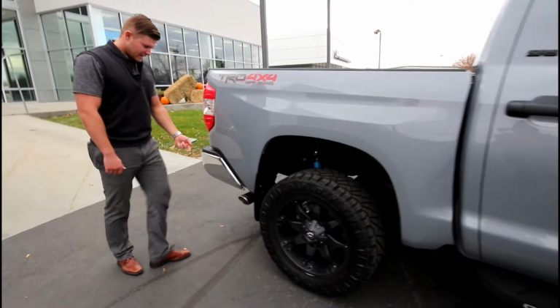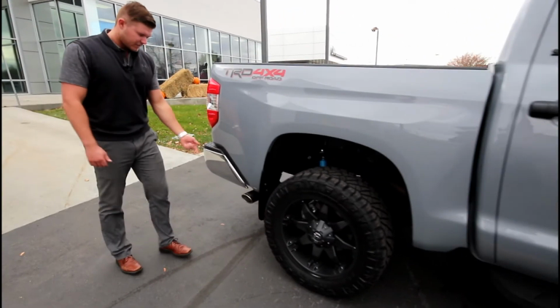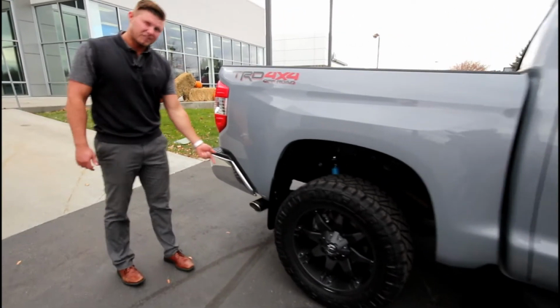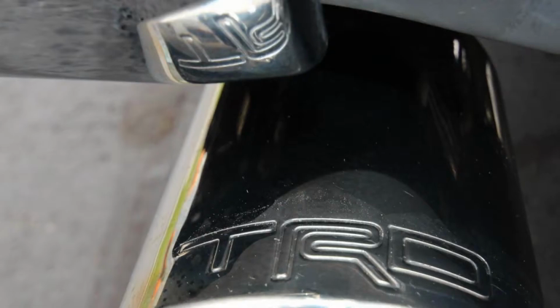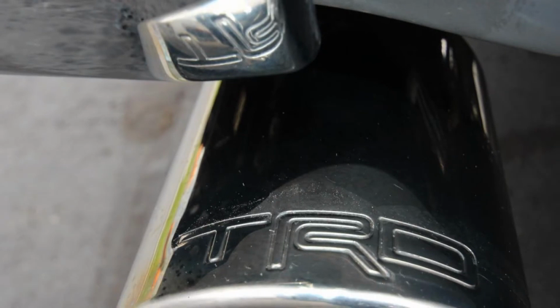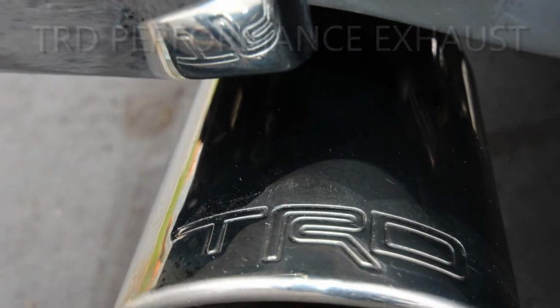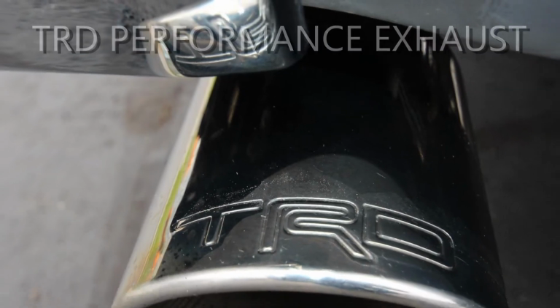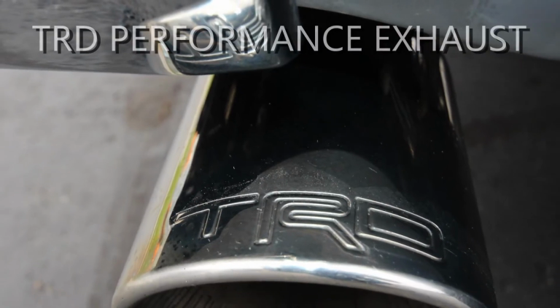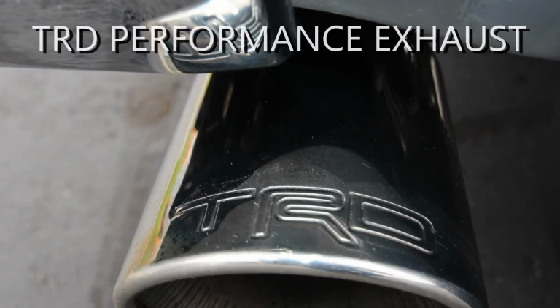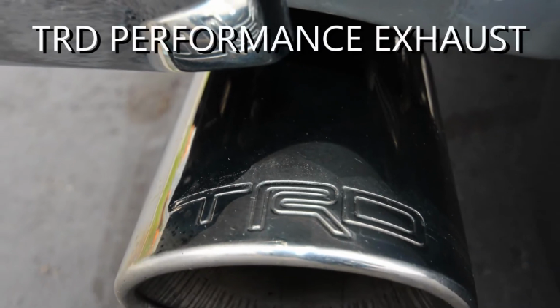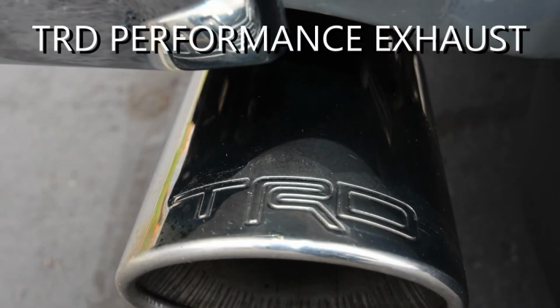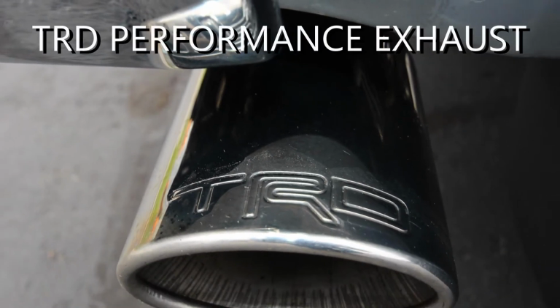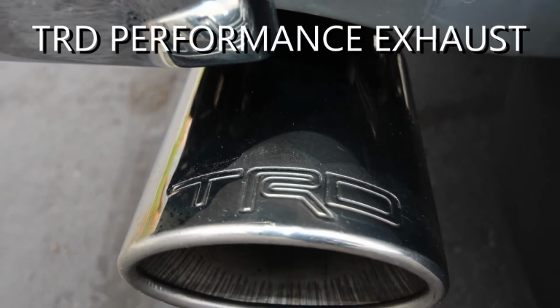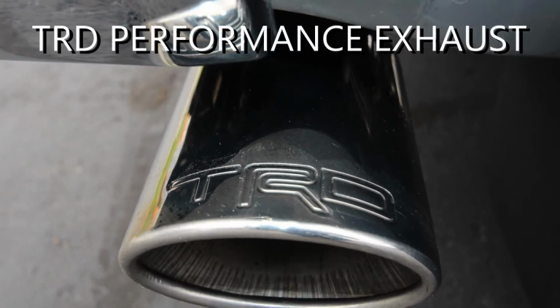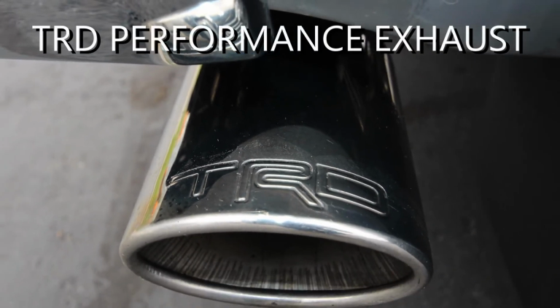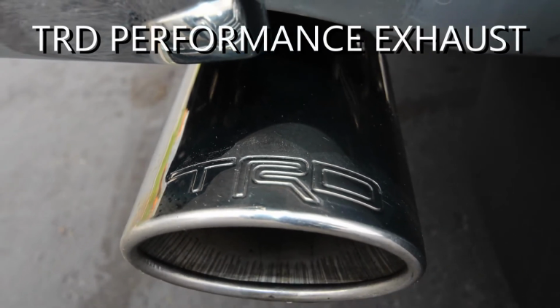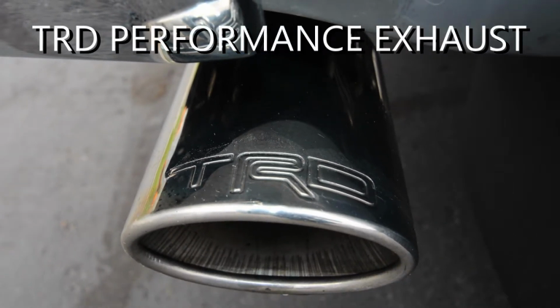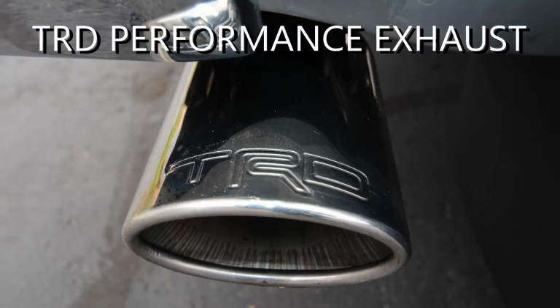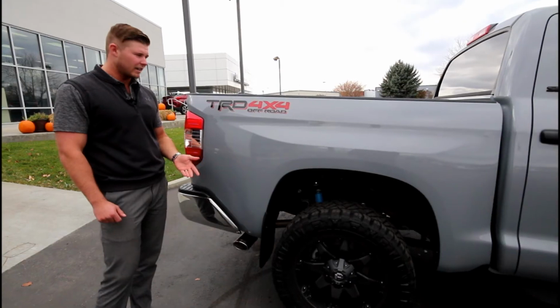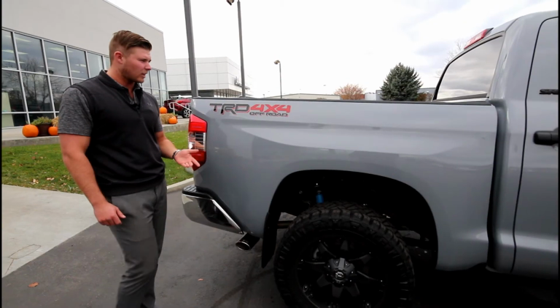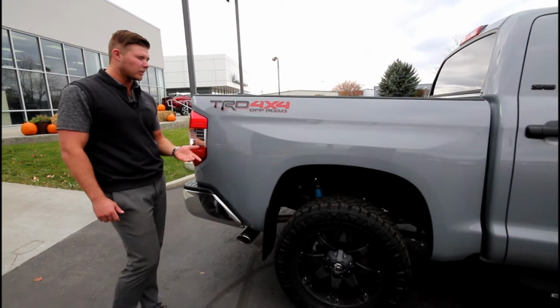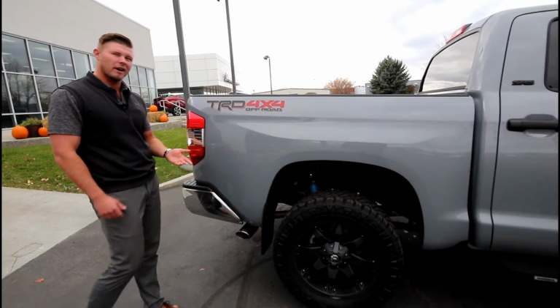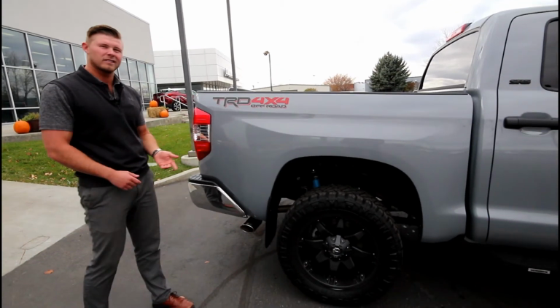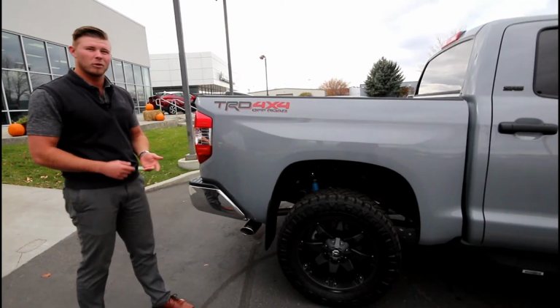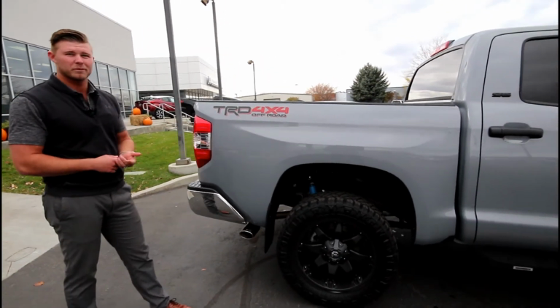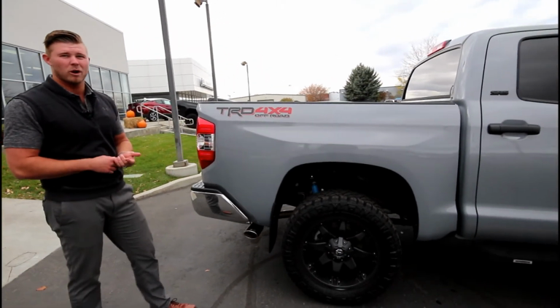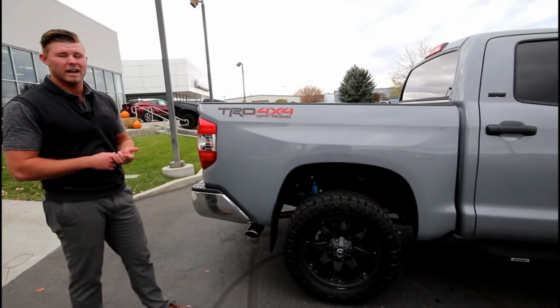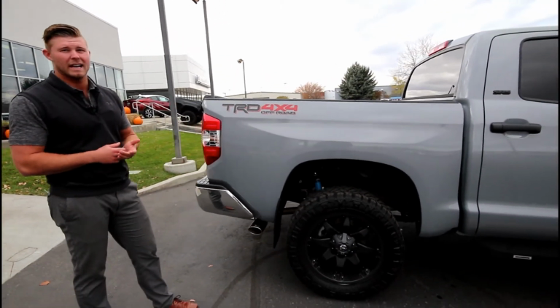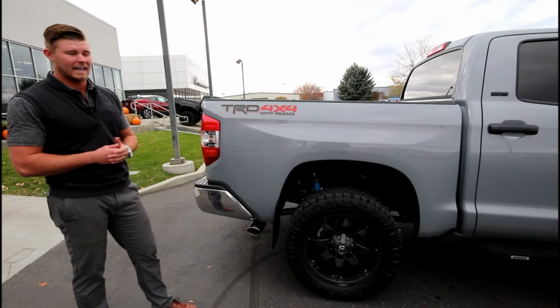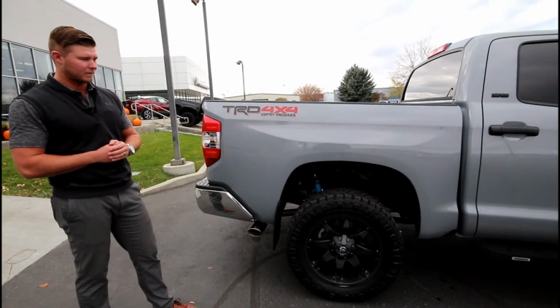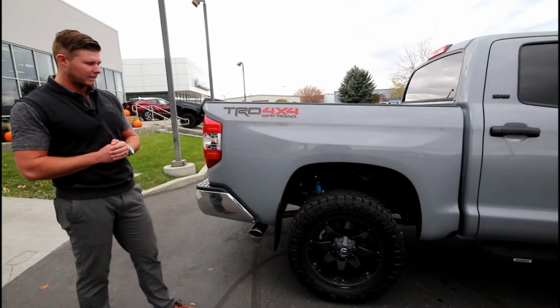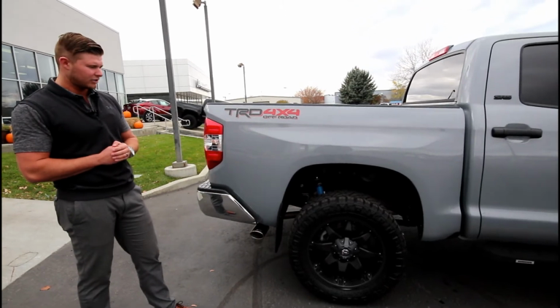This is the TRD dual performance exhaust — it makes the truck sound very nice and also adds some horsepower and improves gas mileage.